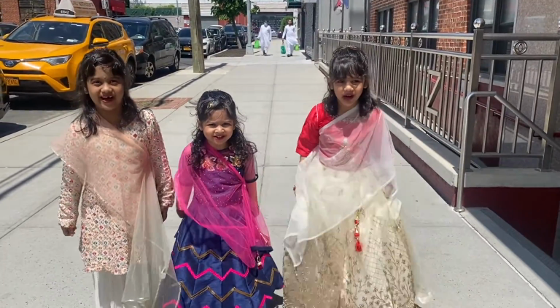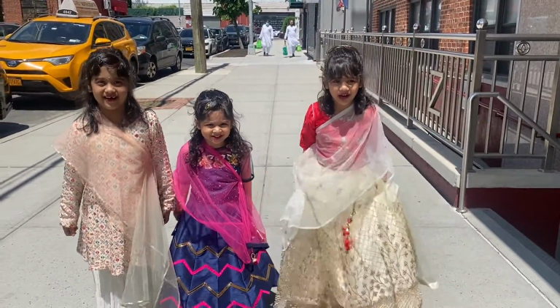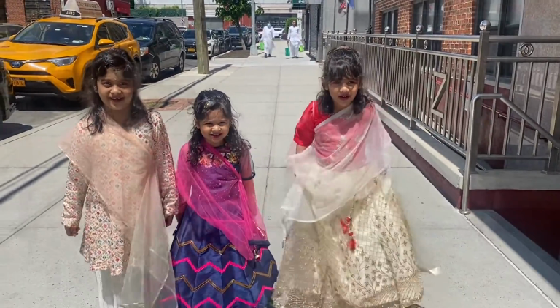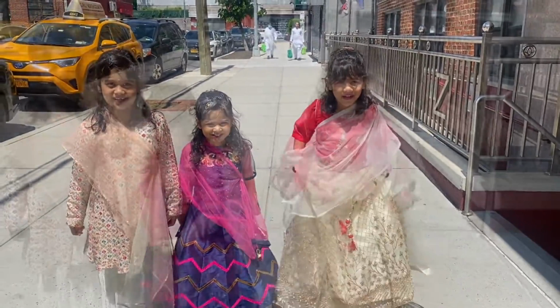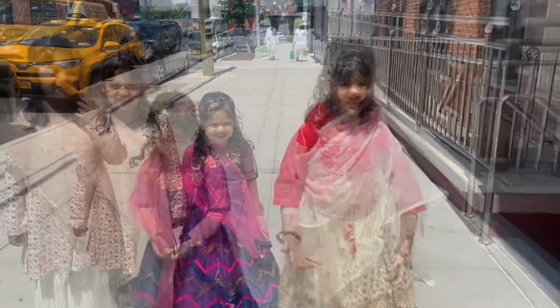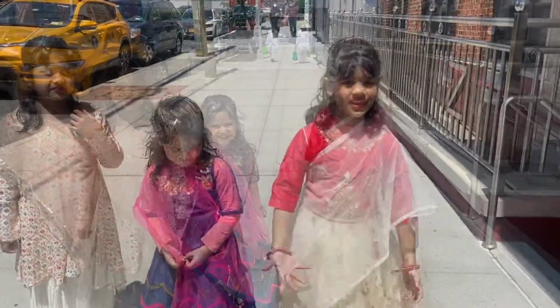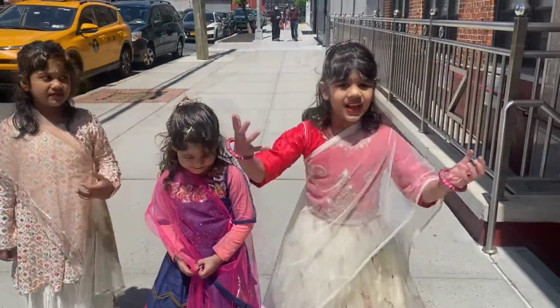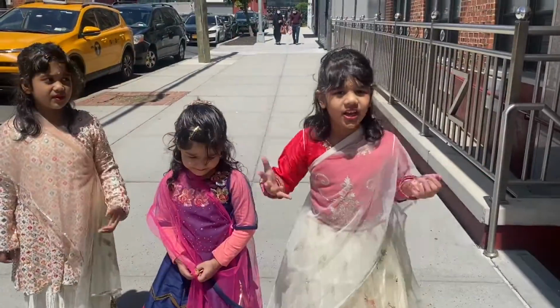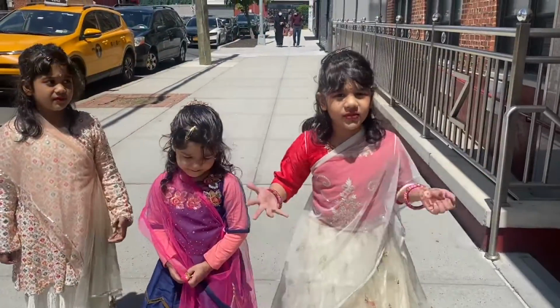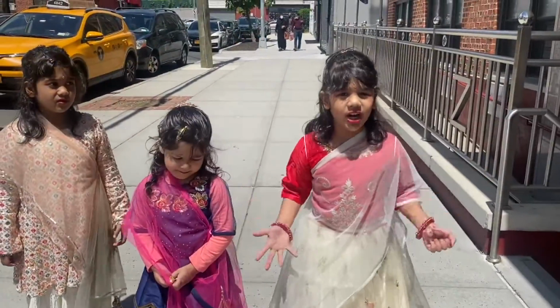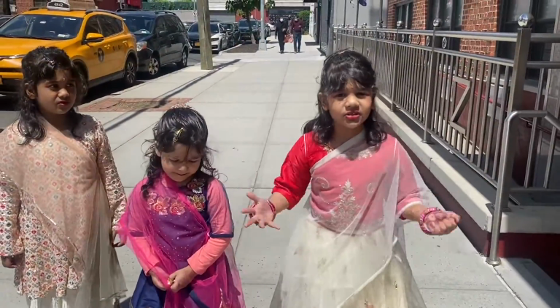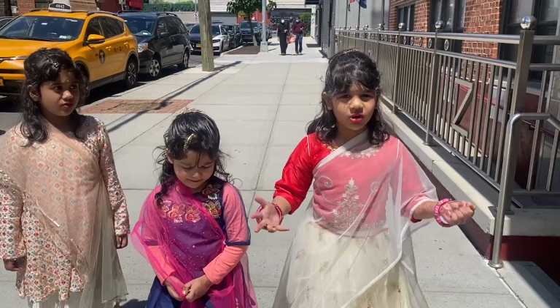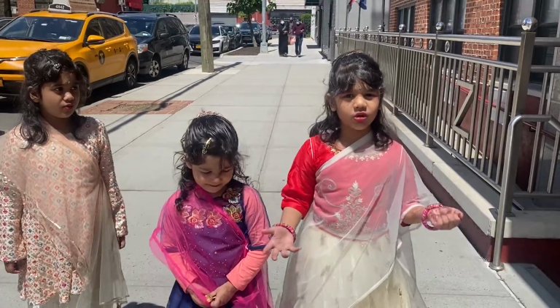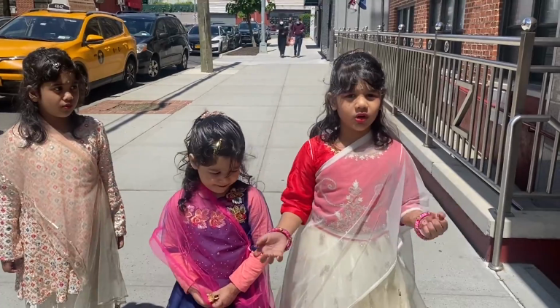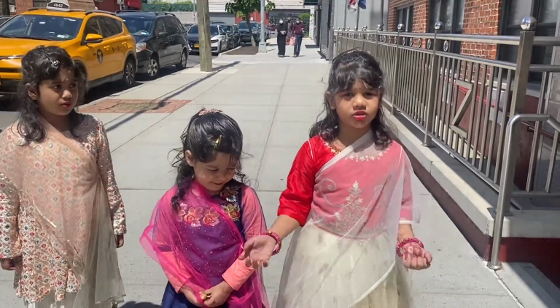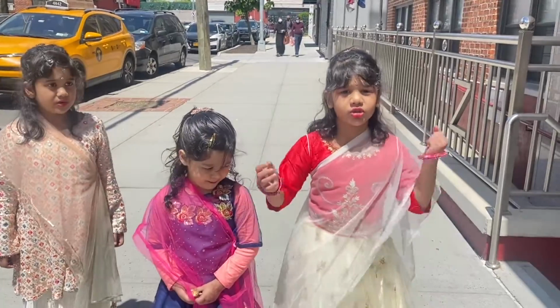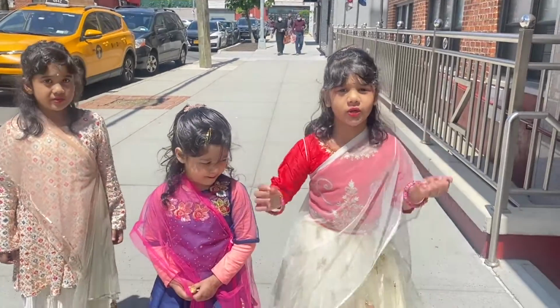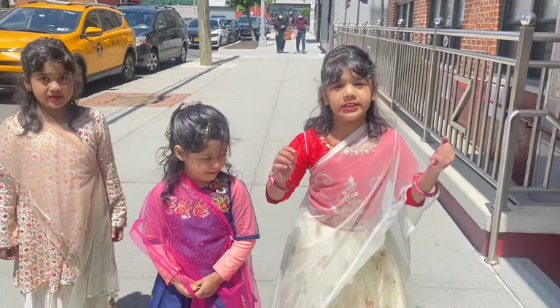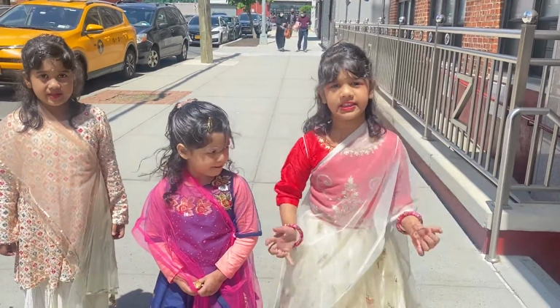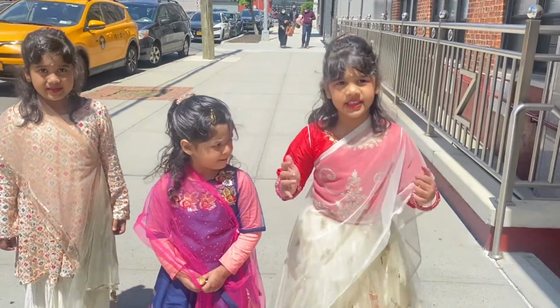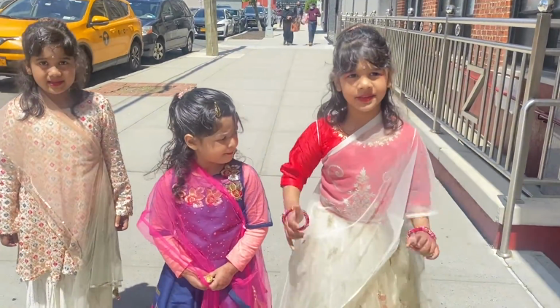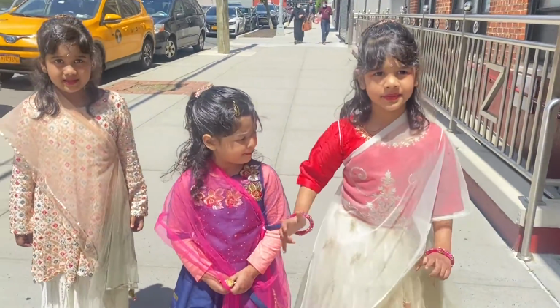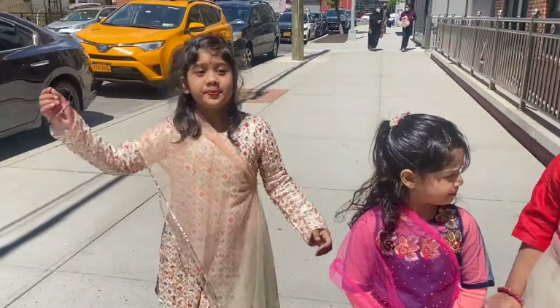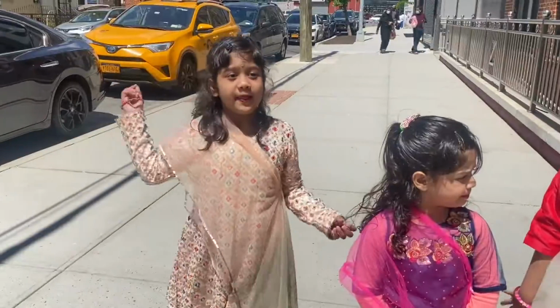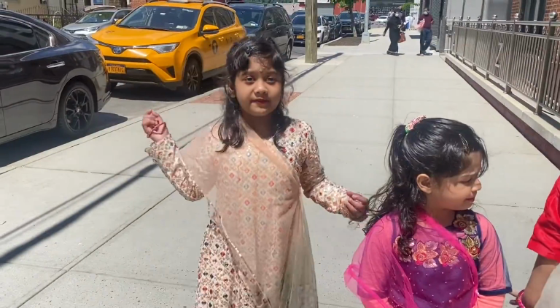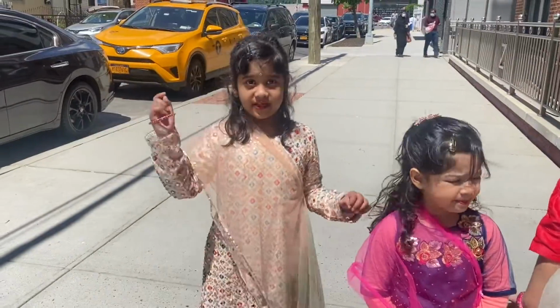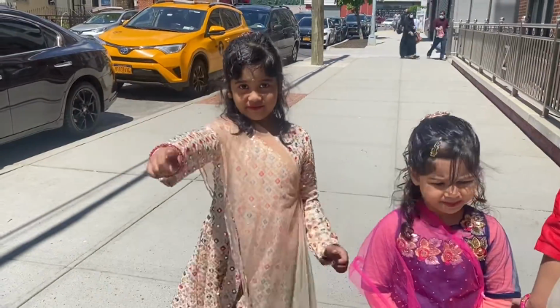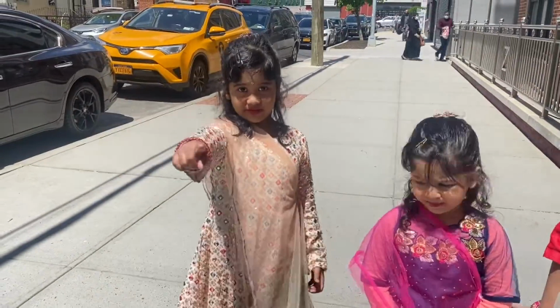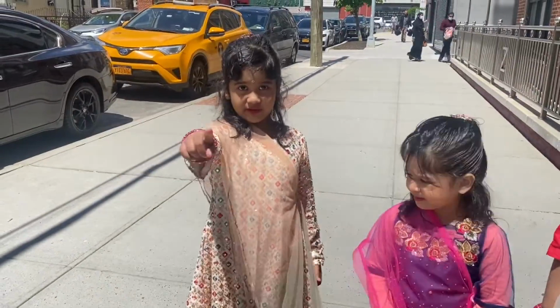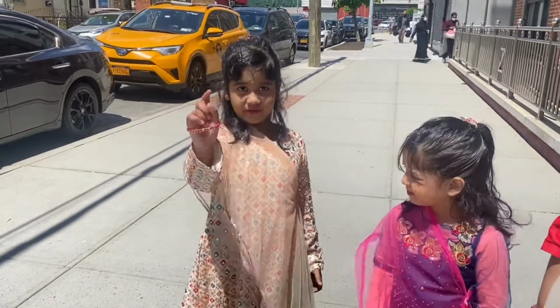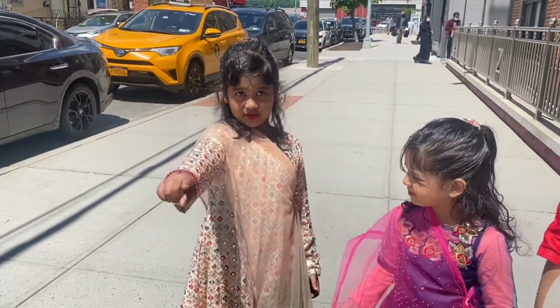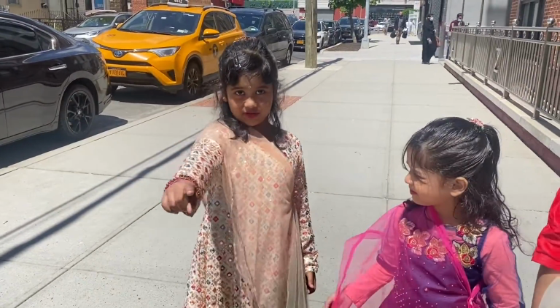If you guys don't know what to do and eat, this video is for you.